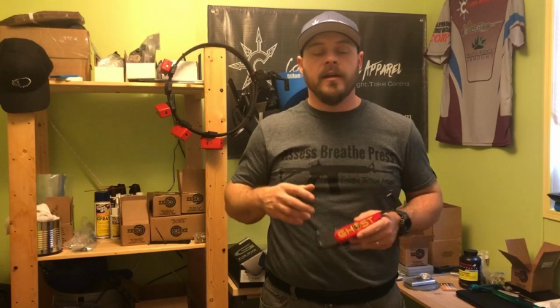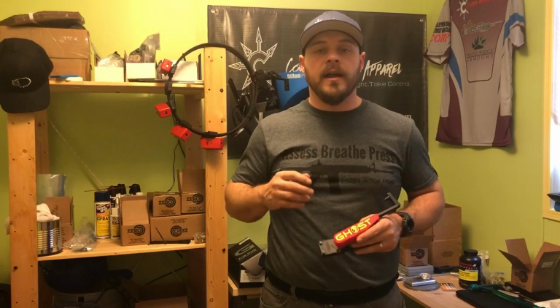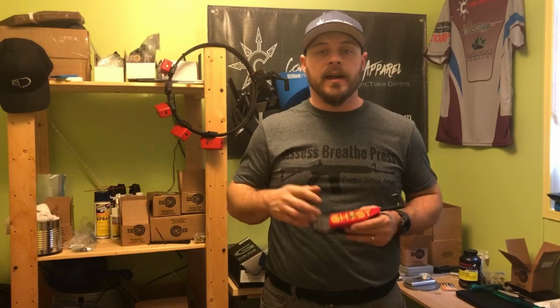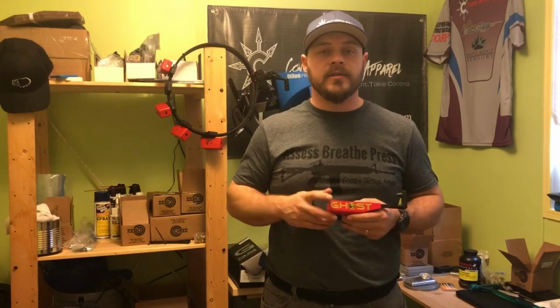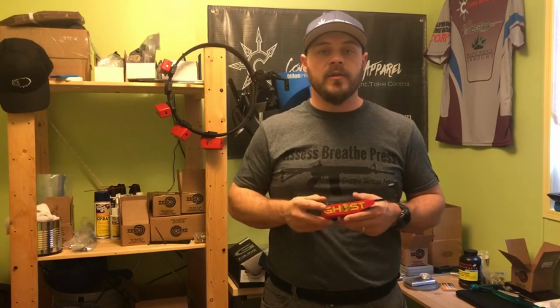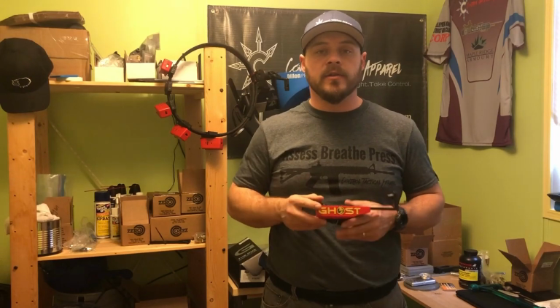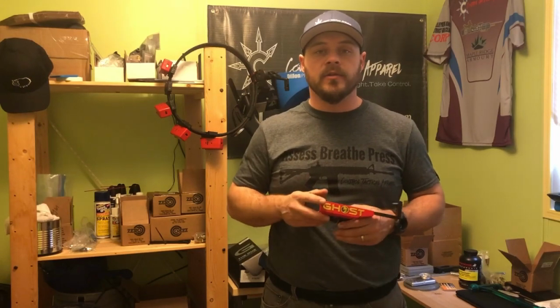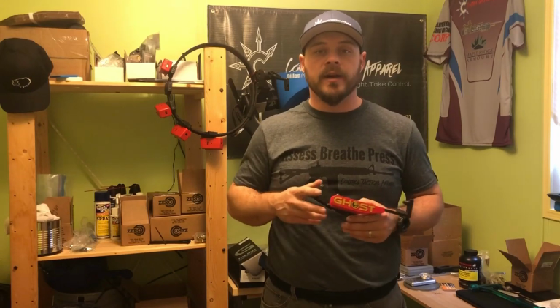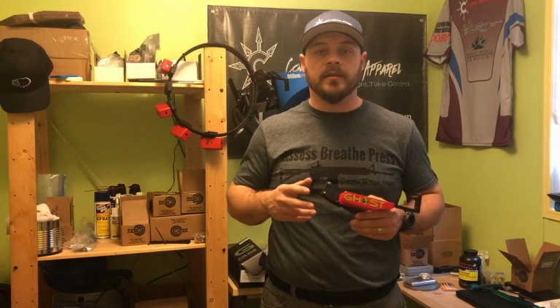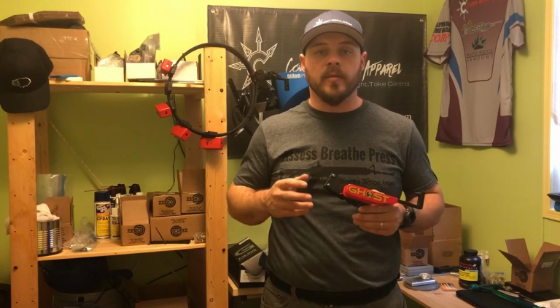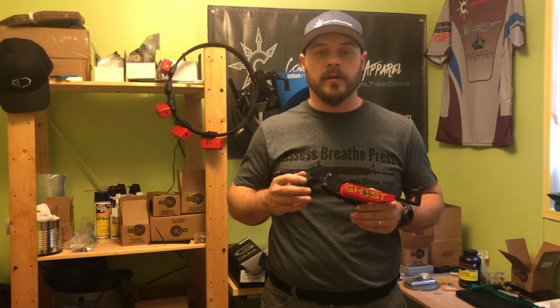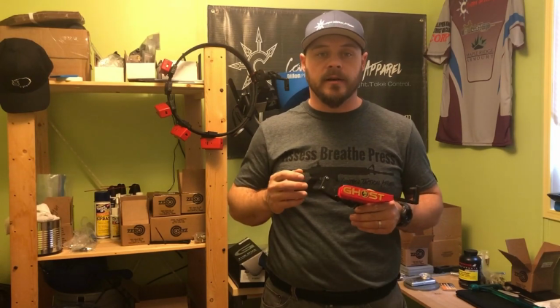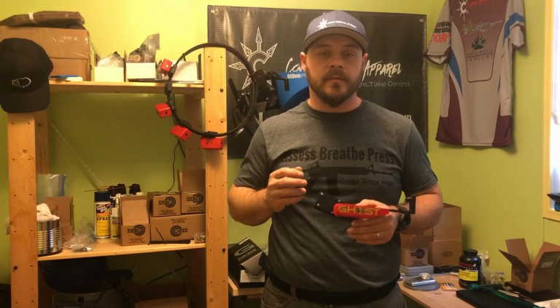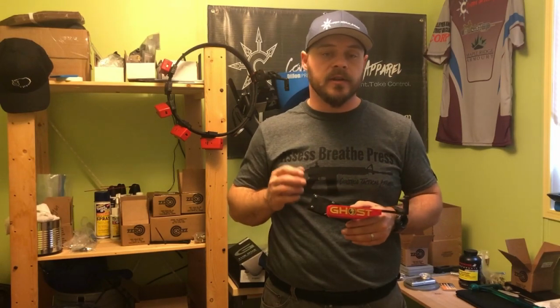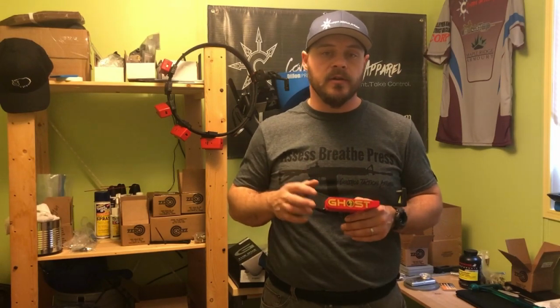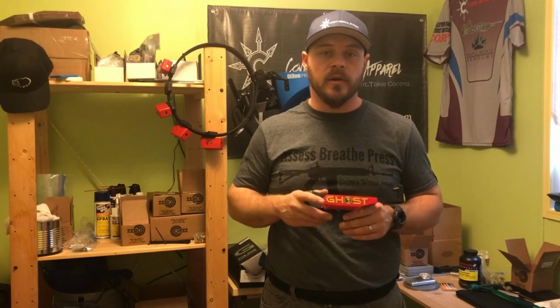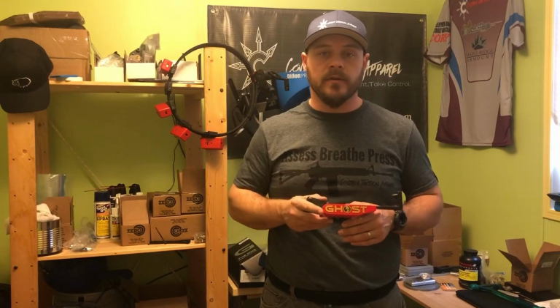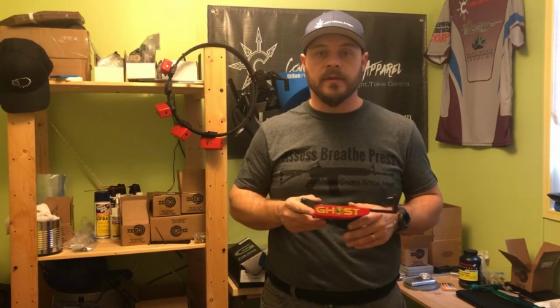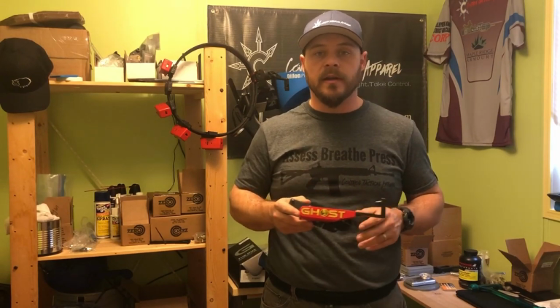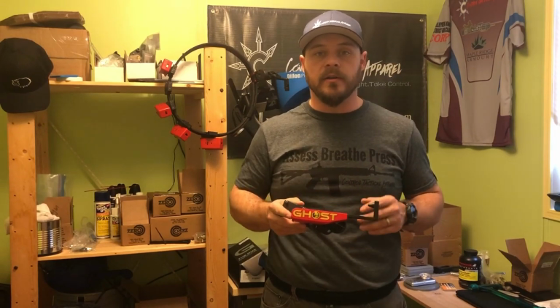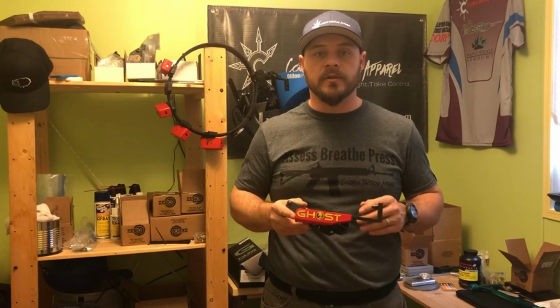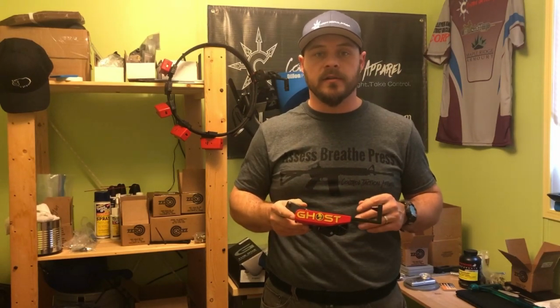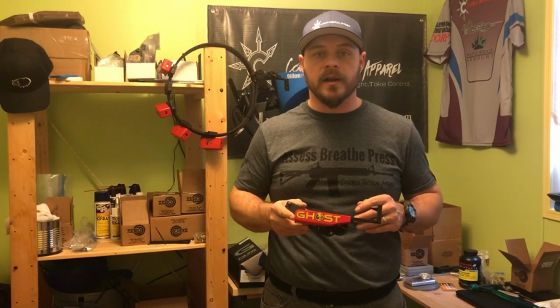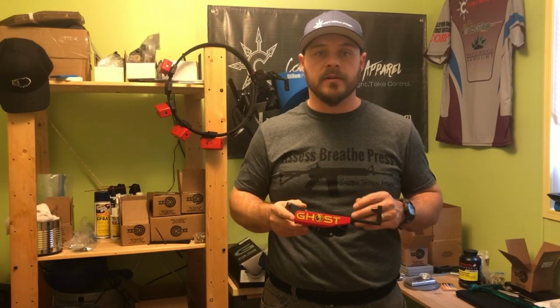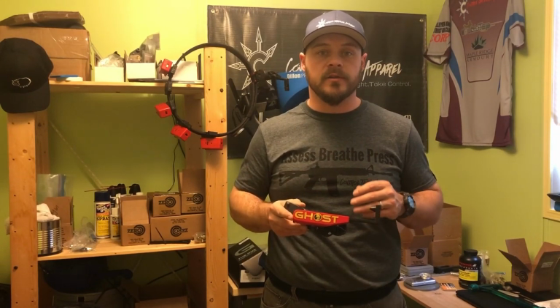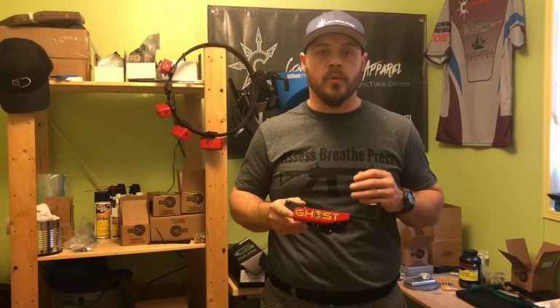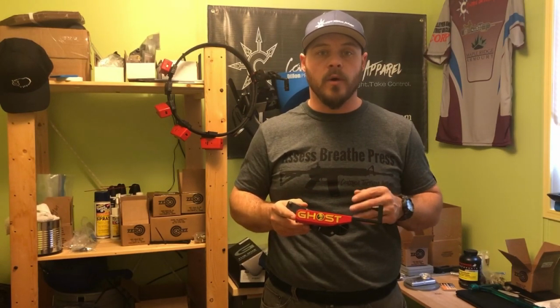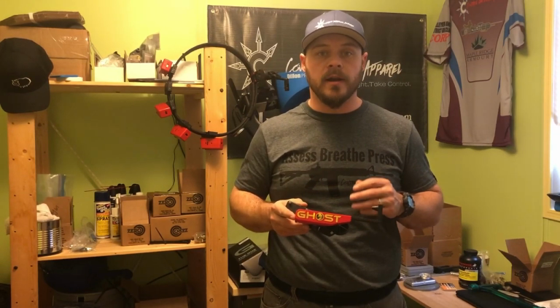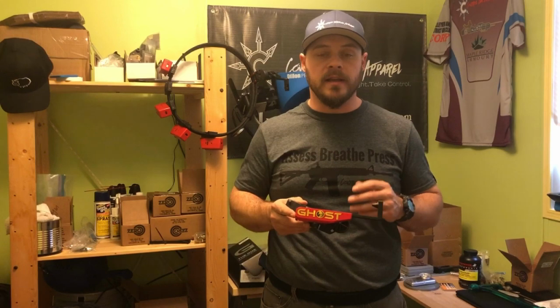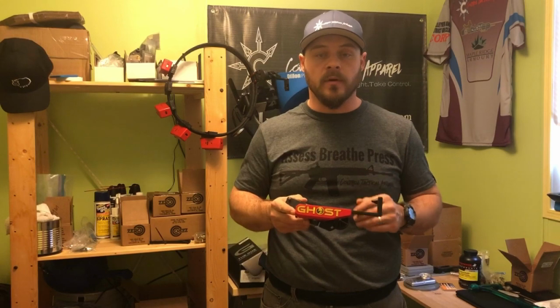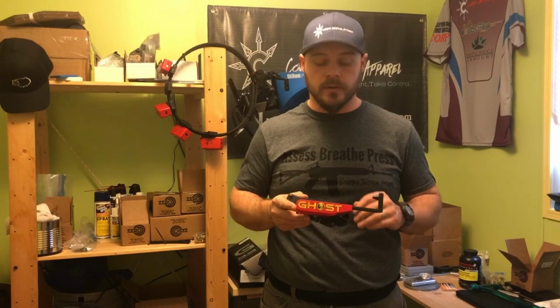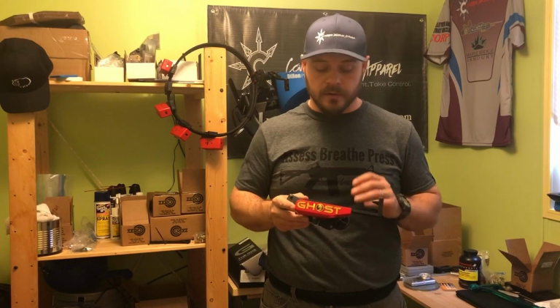Hey guys, Tuna with Control Tactical Apparel here. I'm just going to do a quick review today on Ghost International's The One Evo Holster.